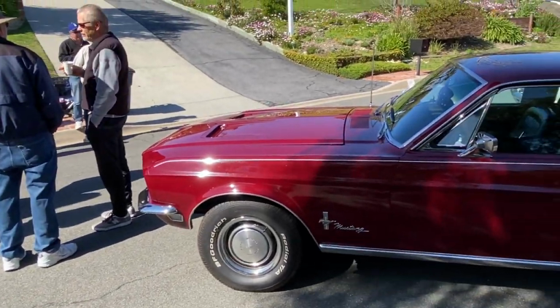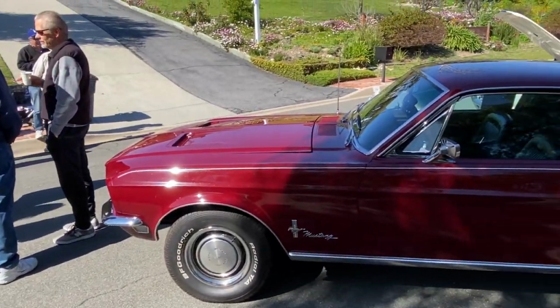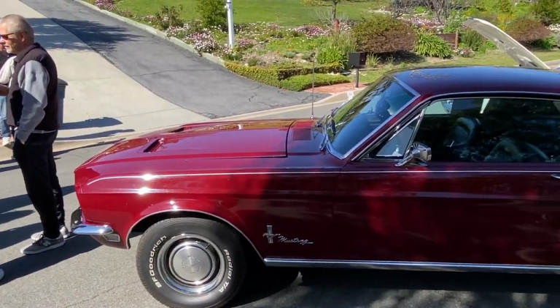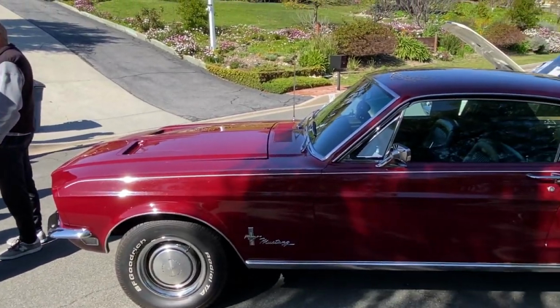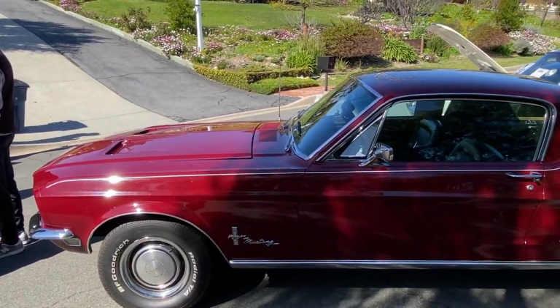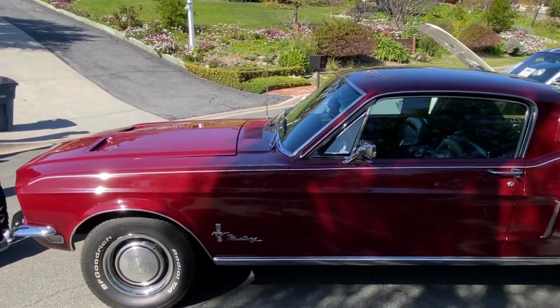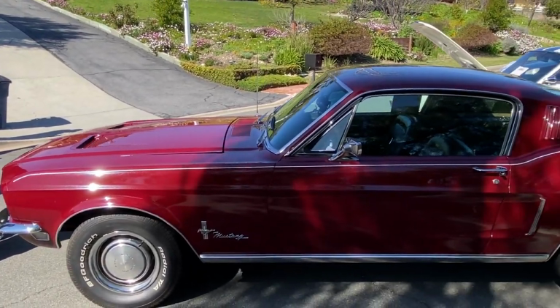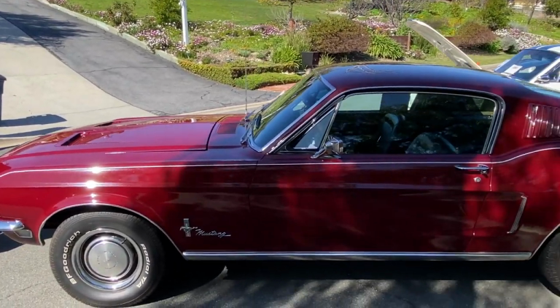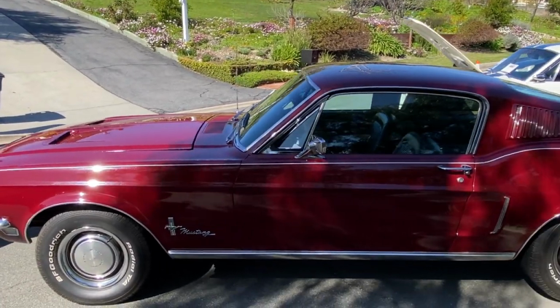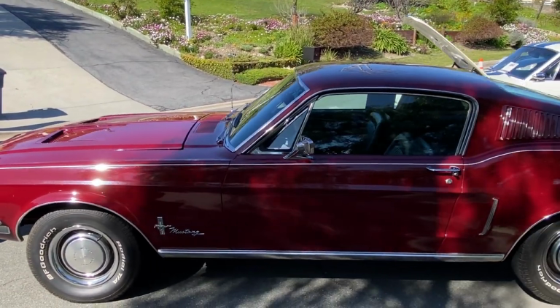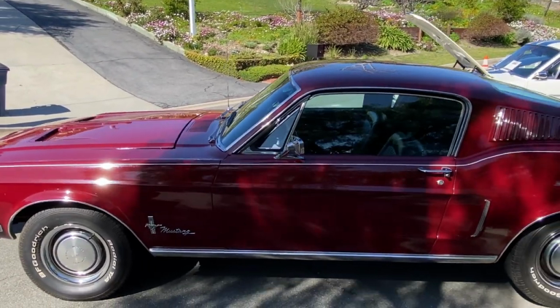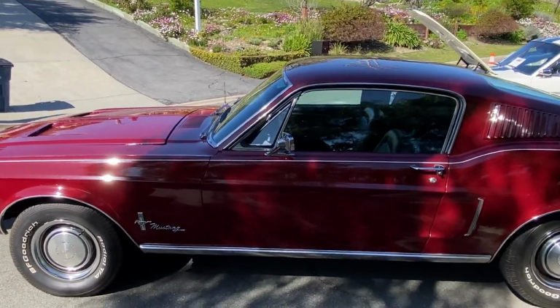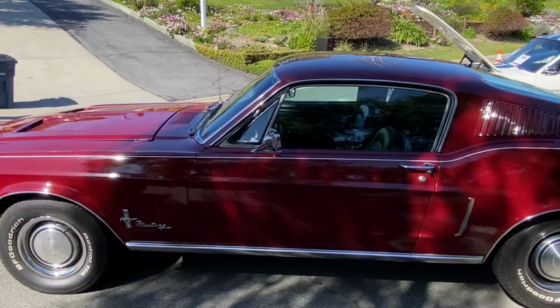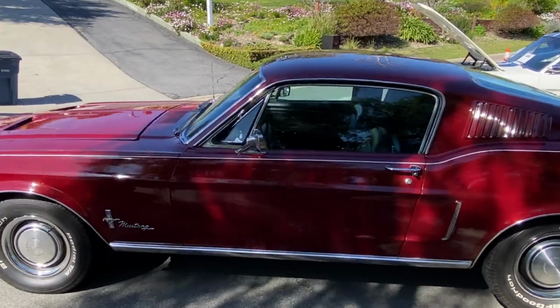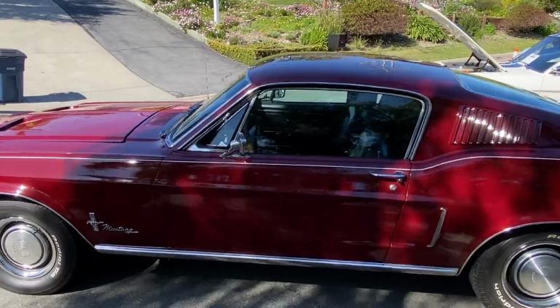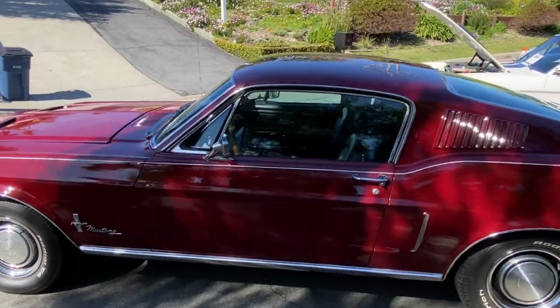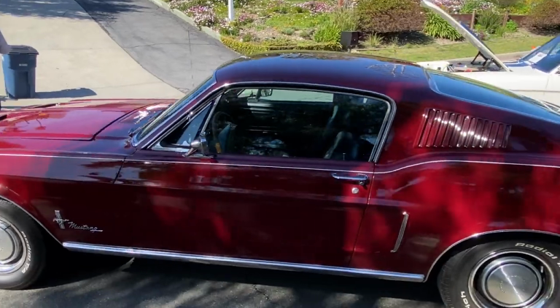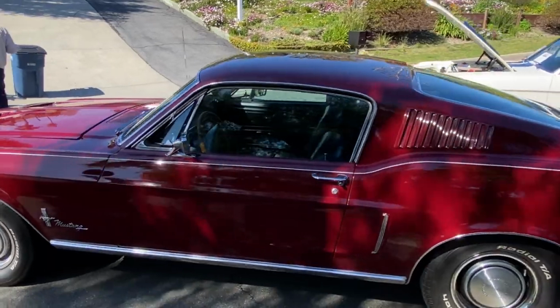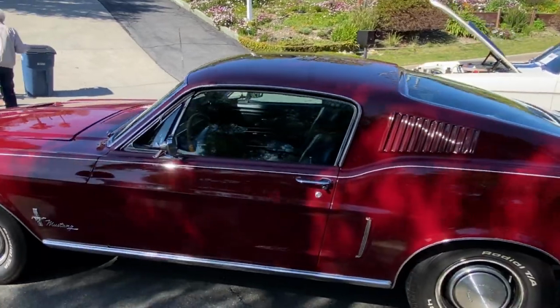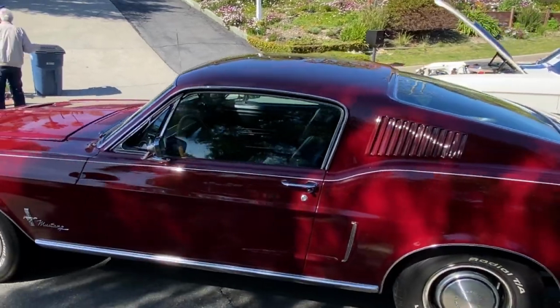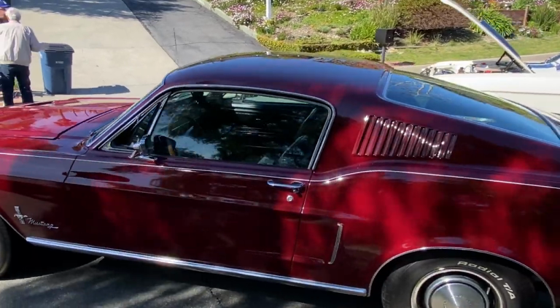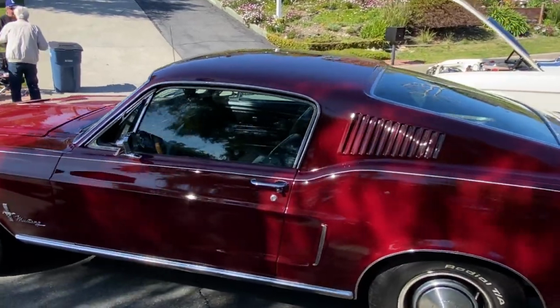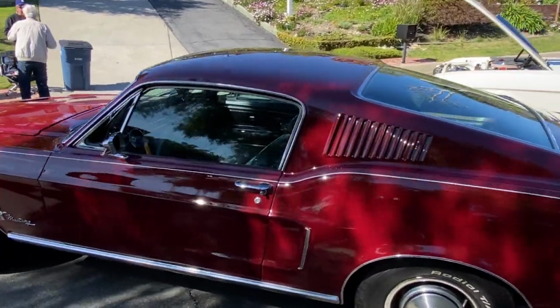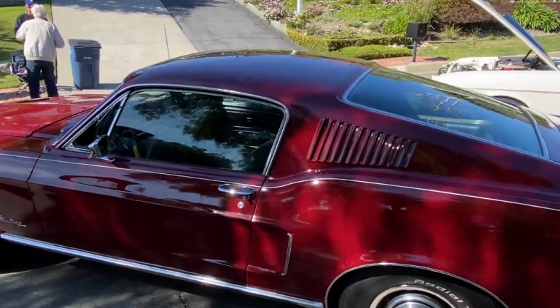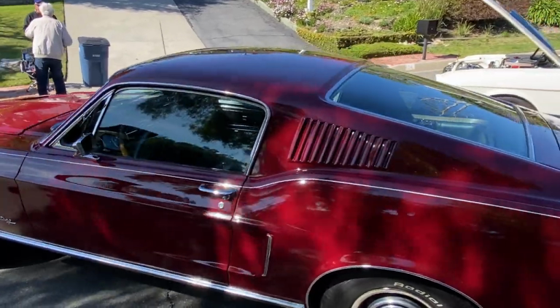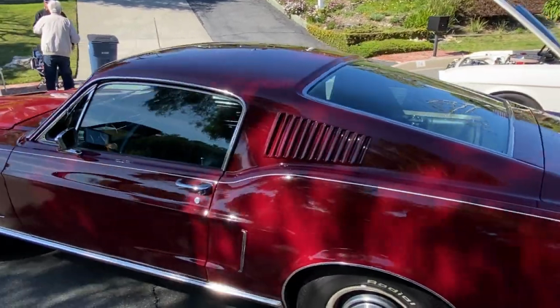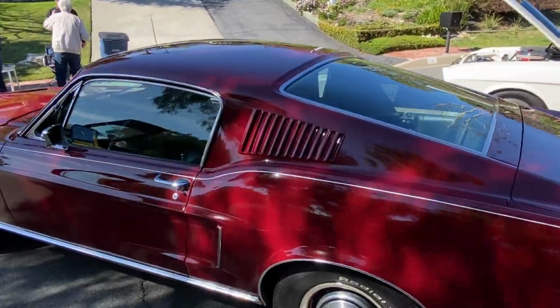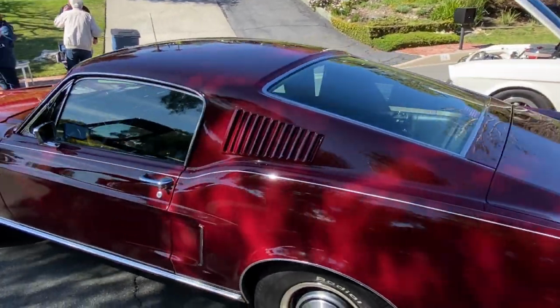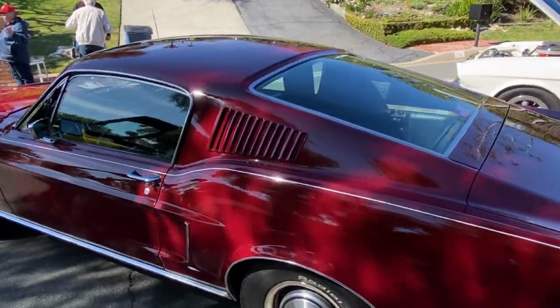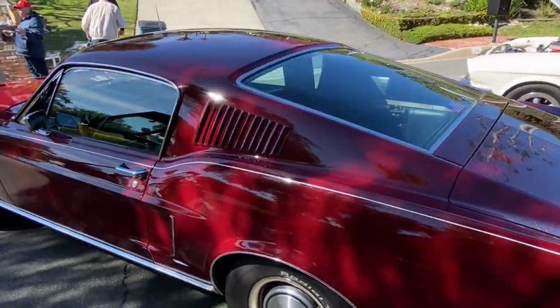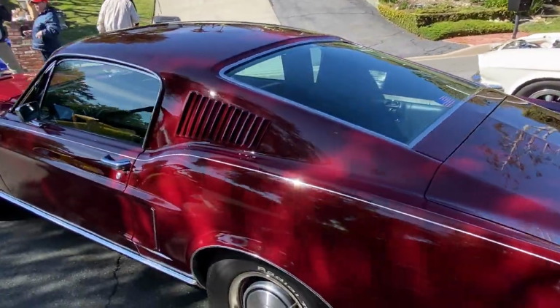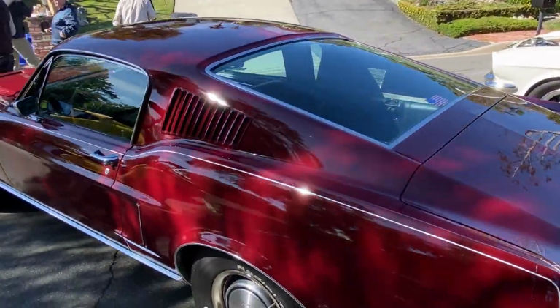Nice Mustang fastback — good color, it's like a deep burgundy.